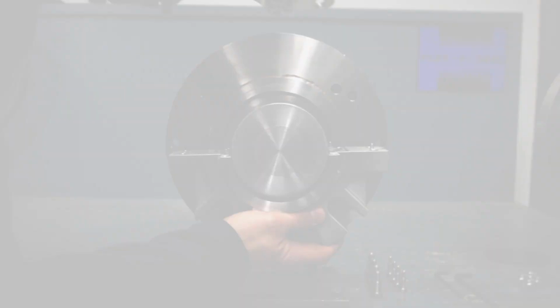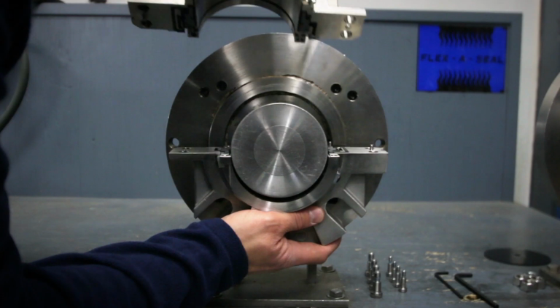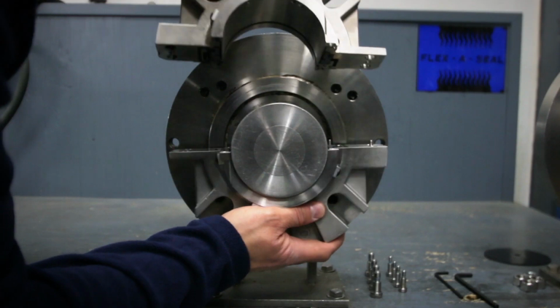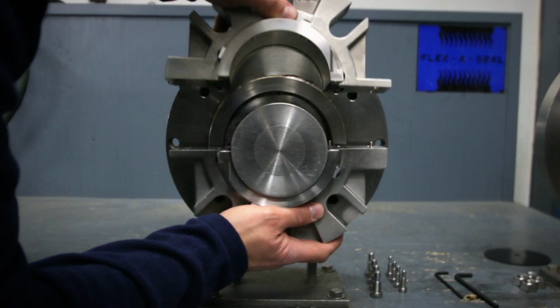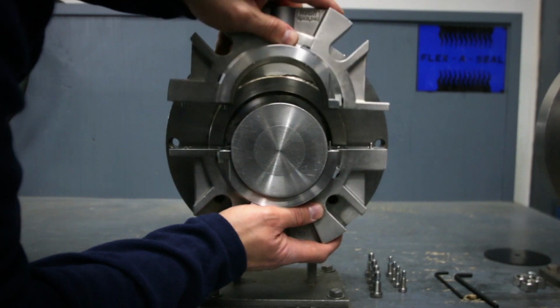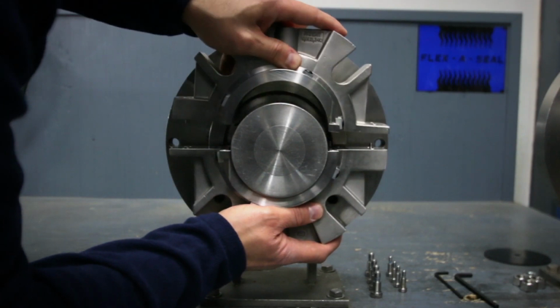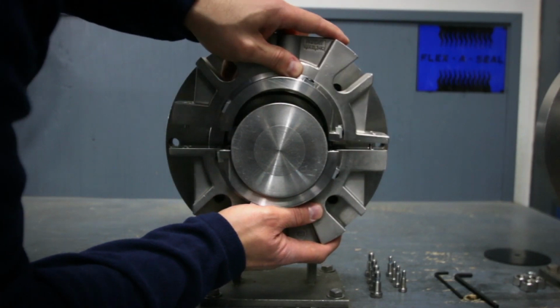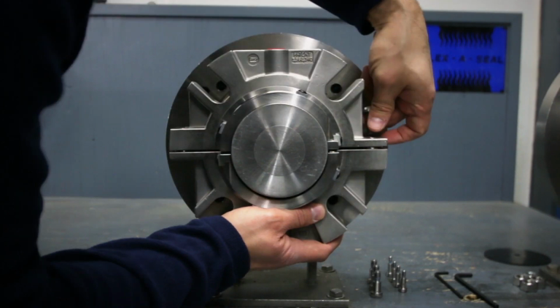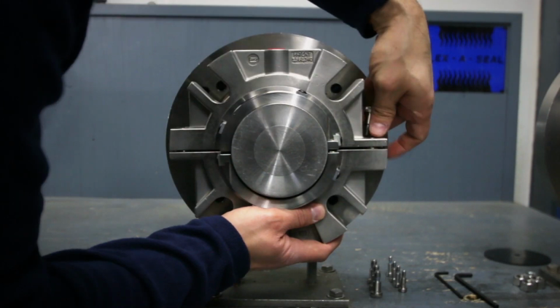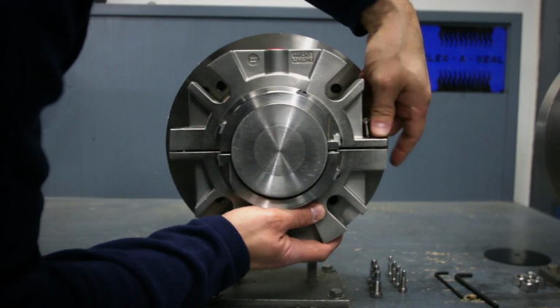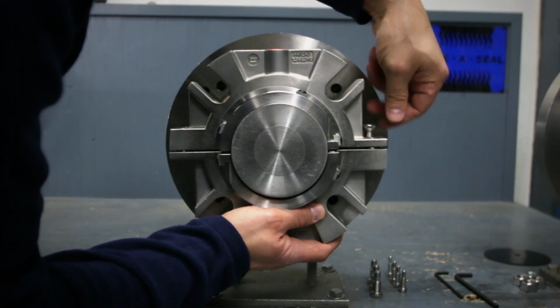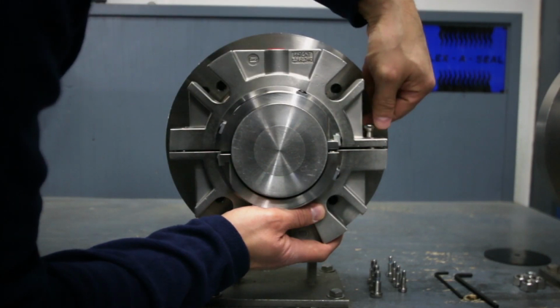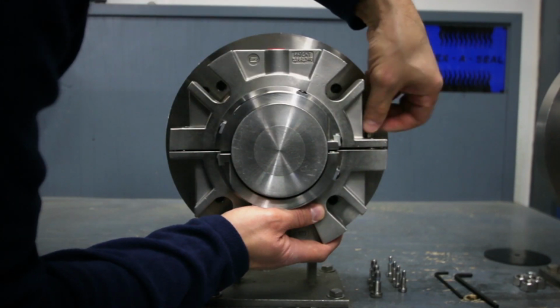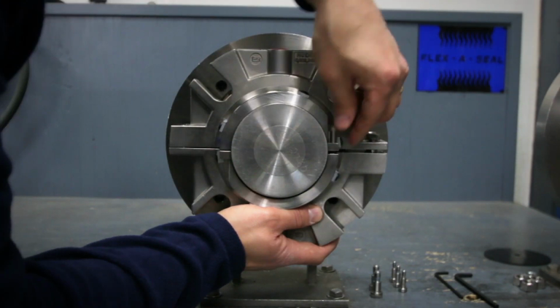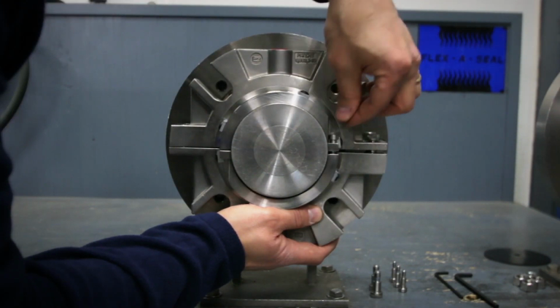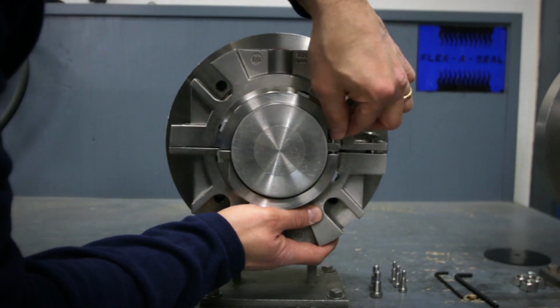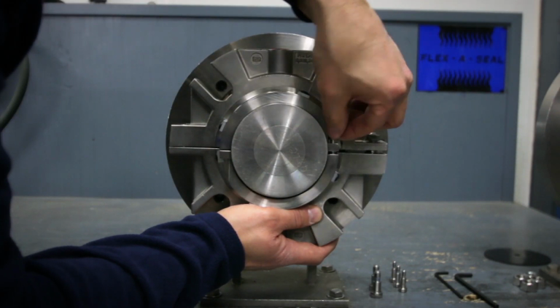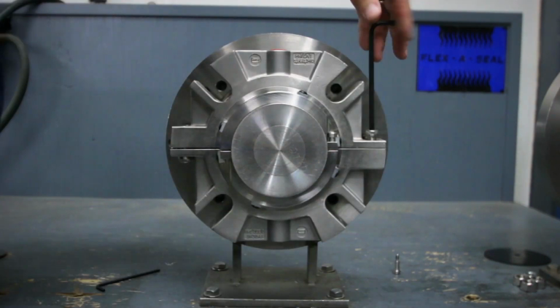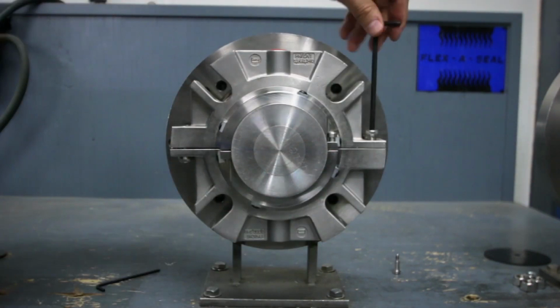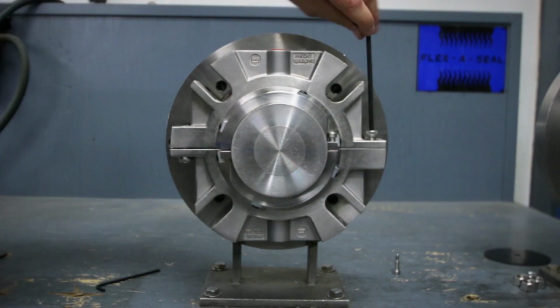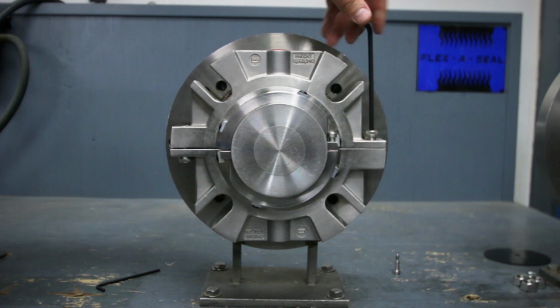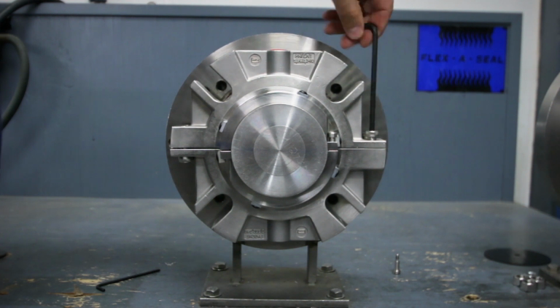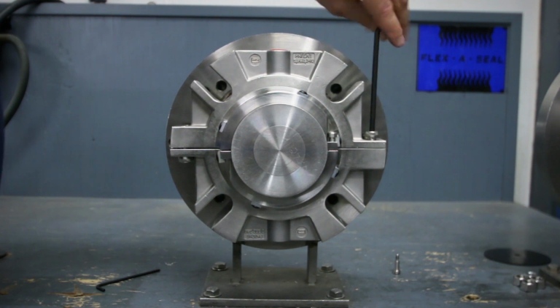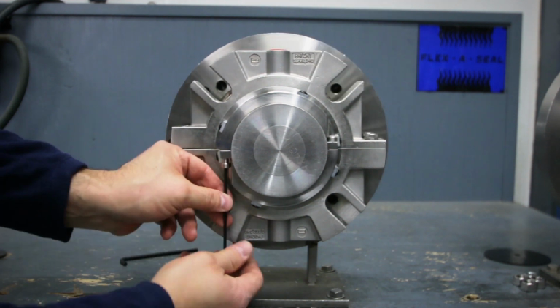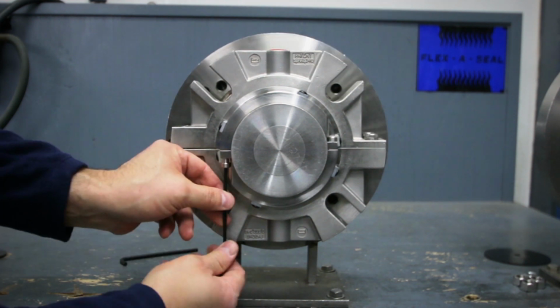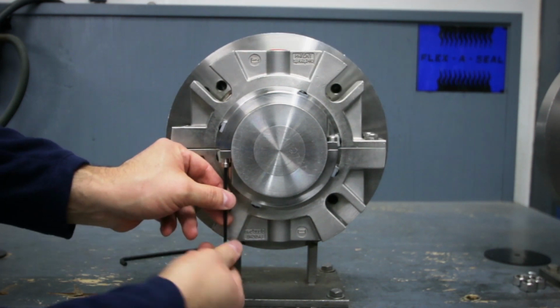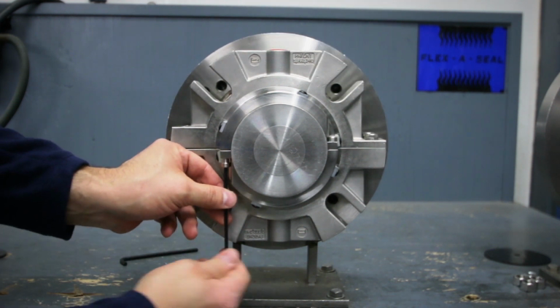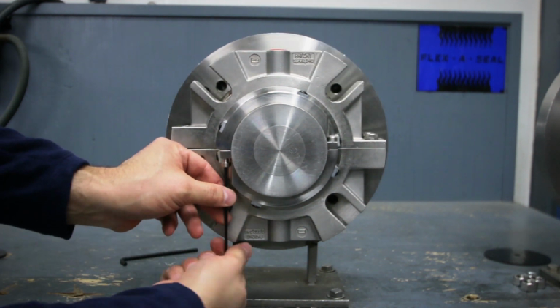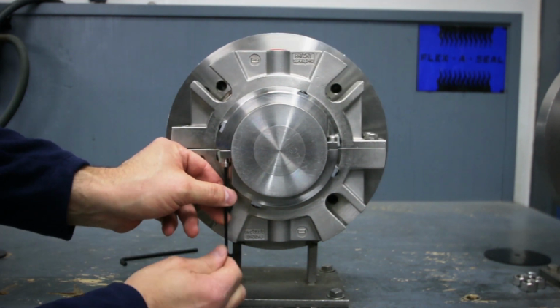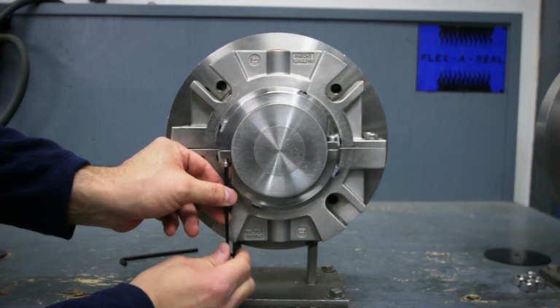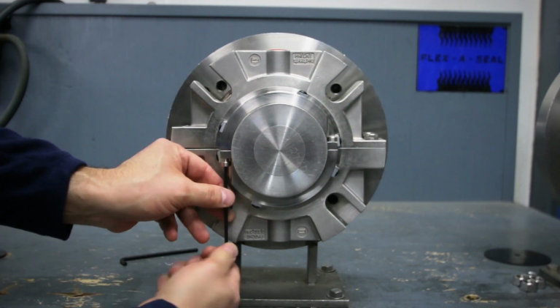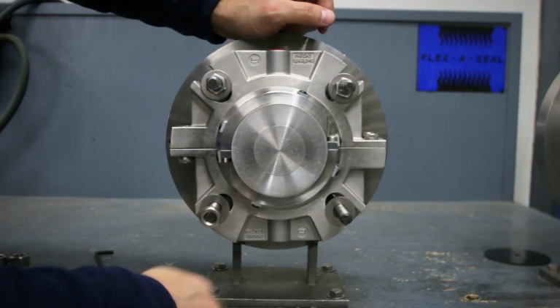The two halves of the seal fasten around the shaft using eight simple shoulder bolts. It's a true split cartridge mechanical seal.